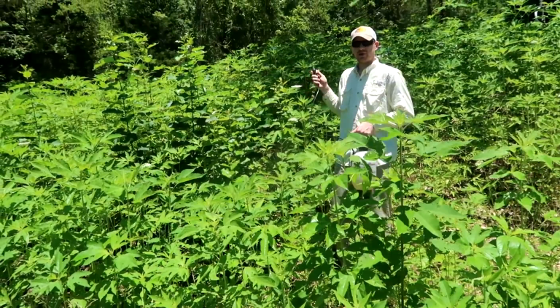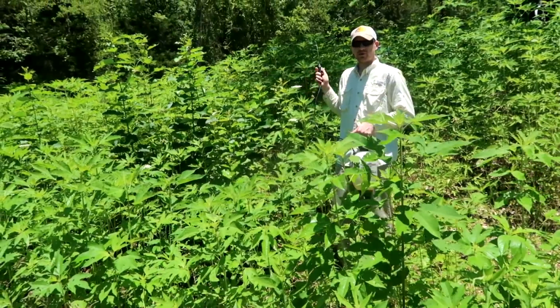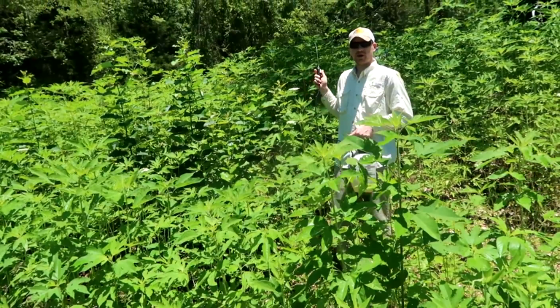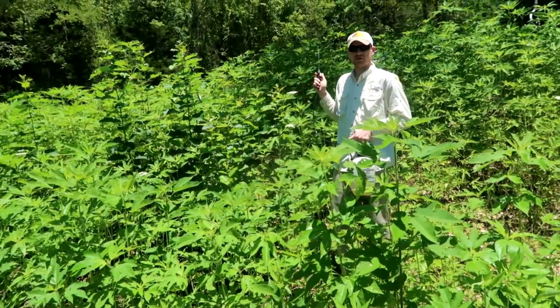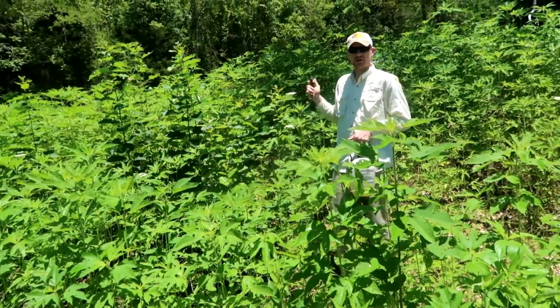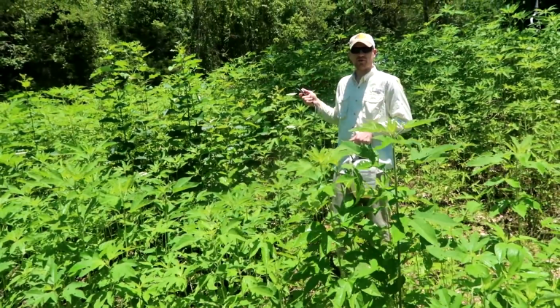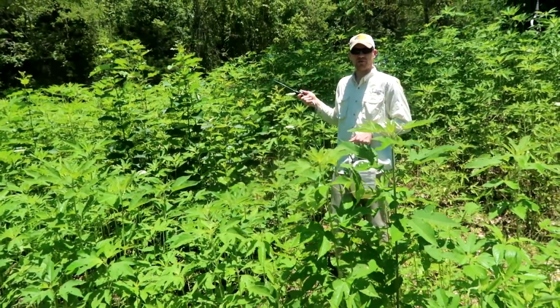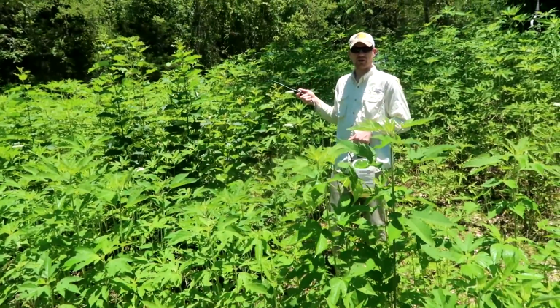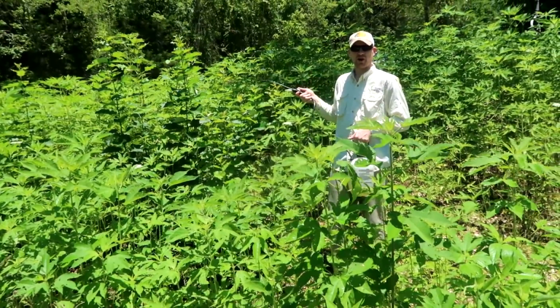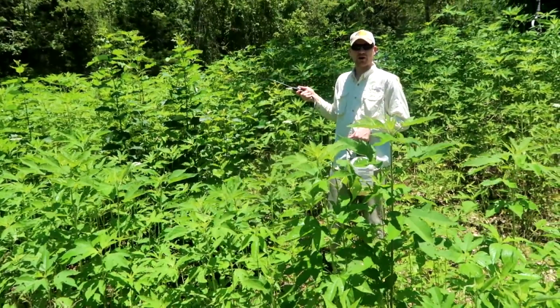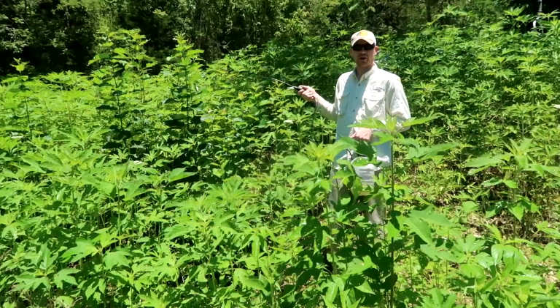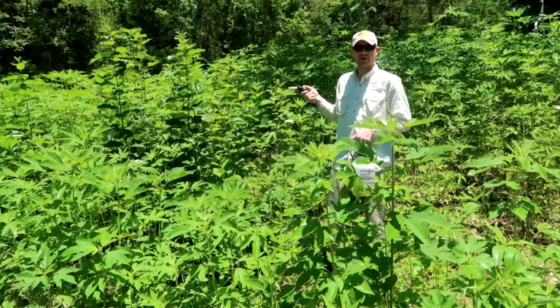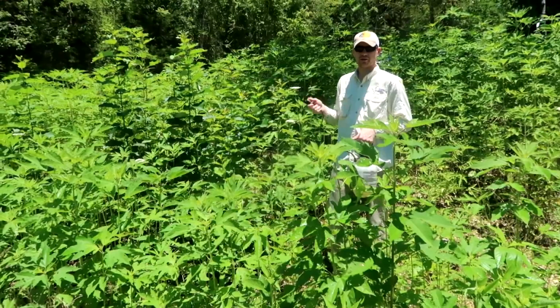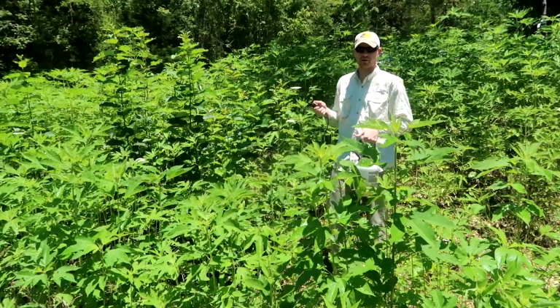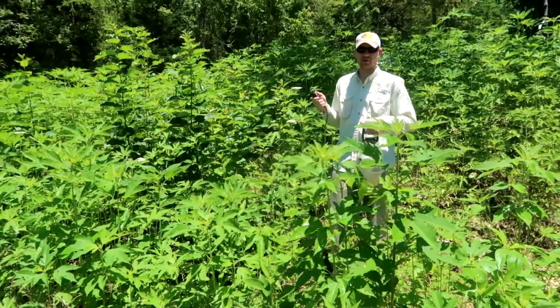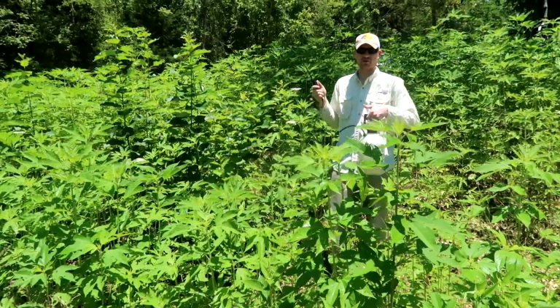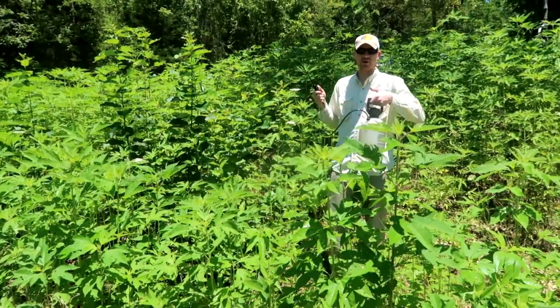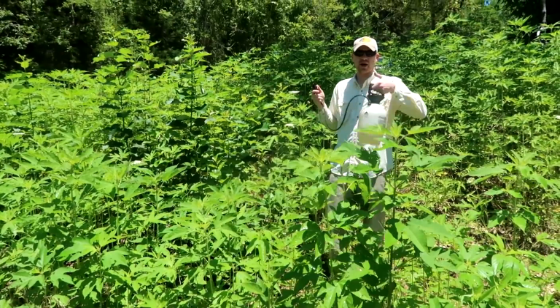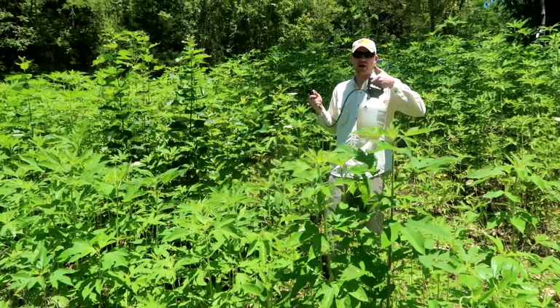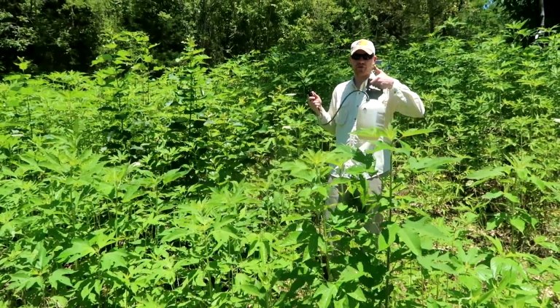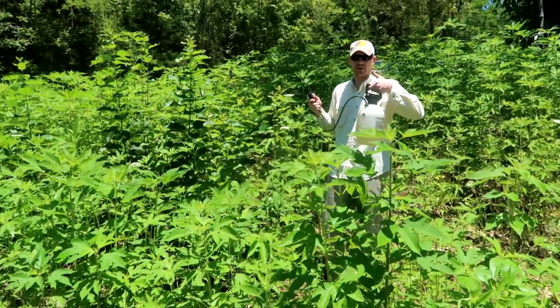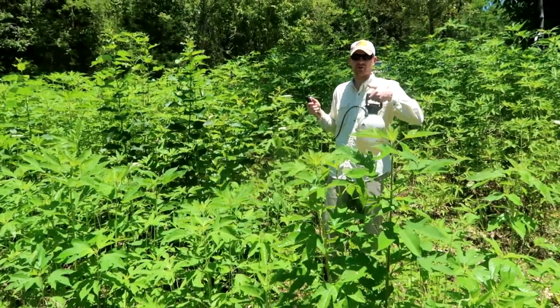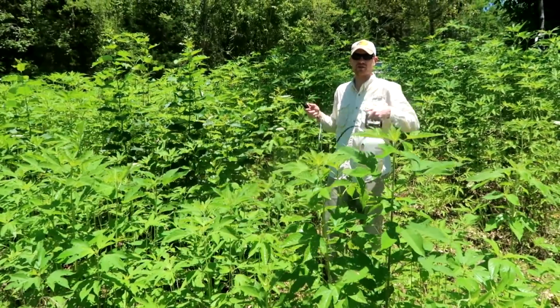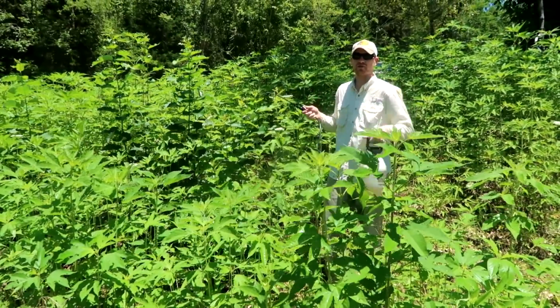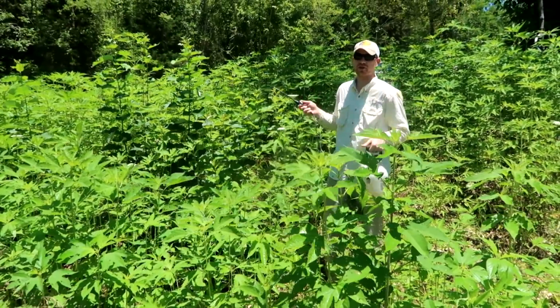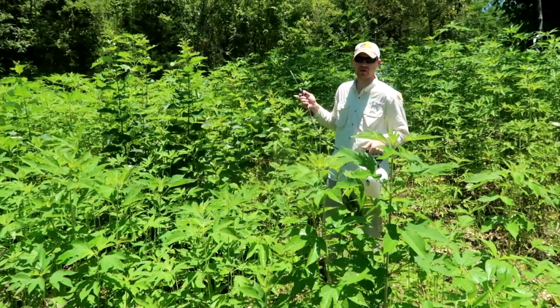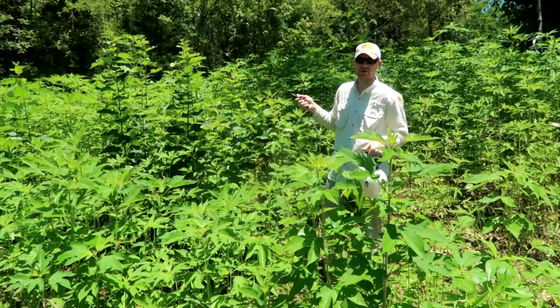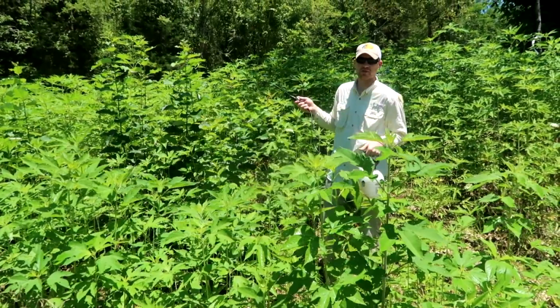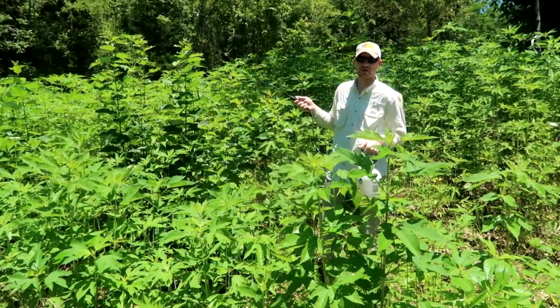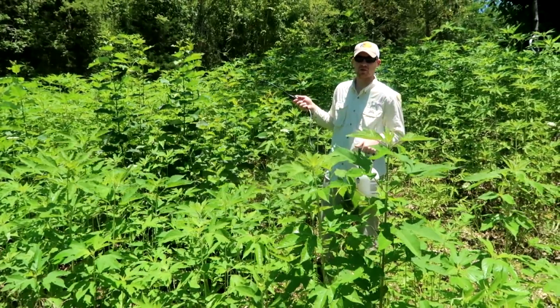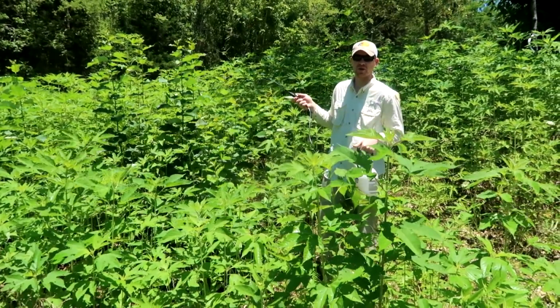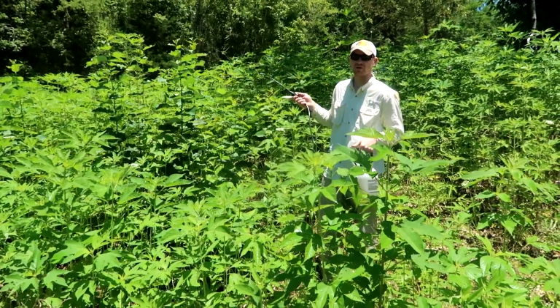Some of these weeds are seven feet tall here, so this will show you how effective this stuff is on some major weeds.